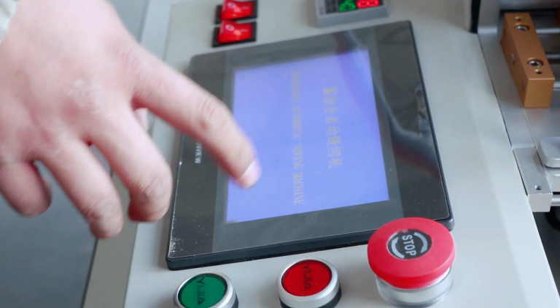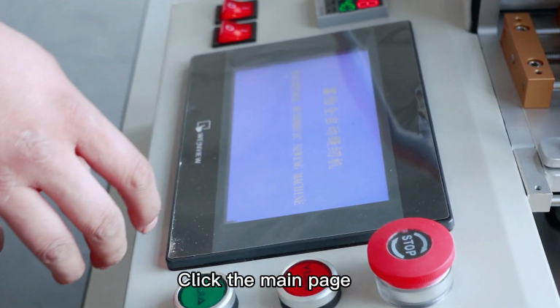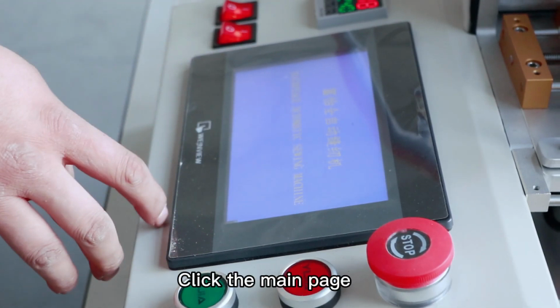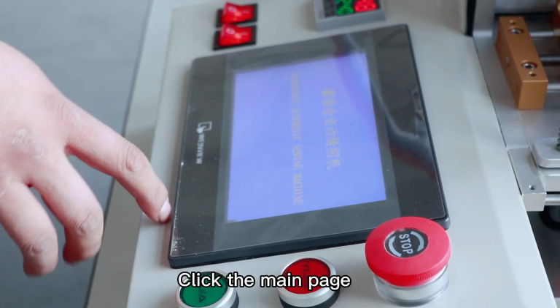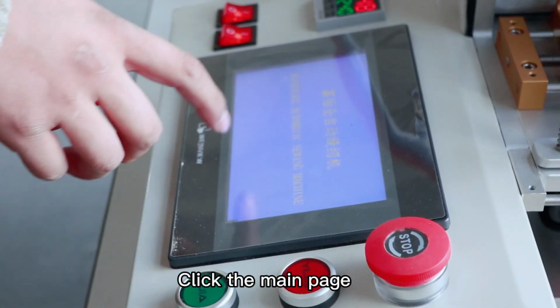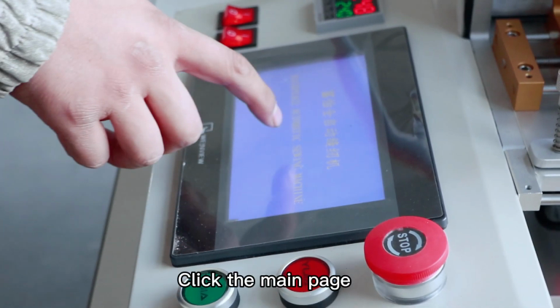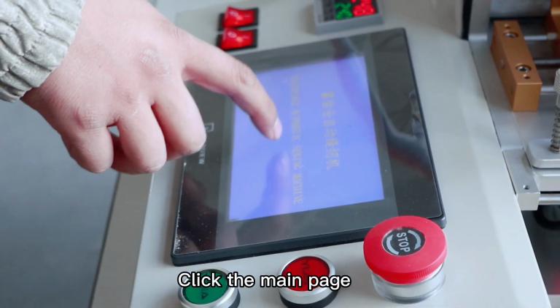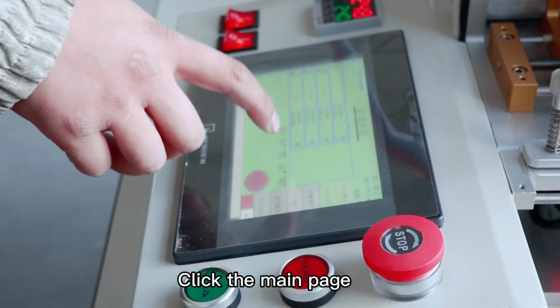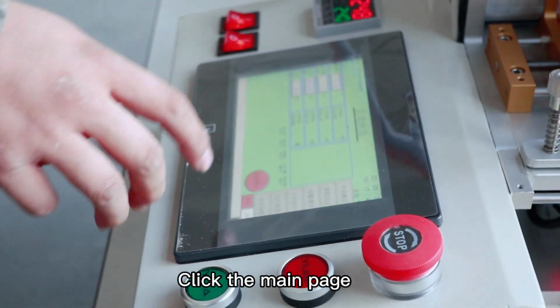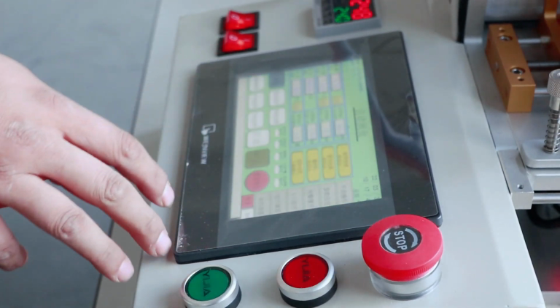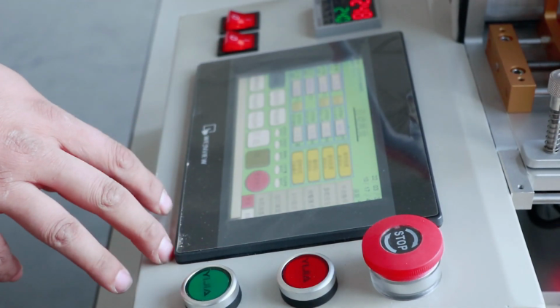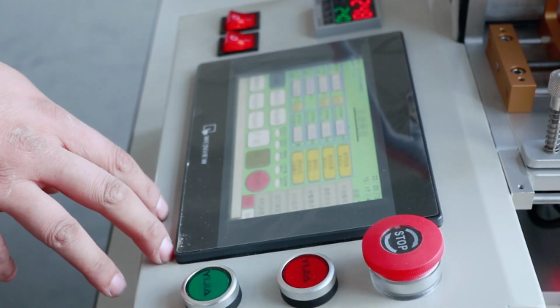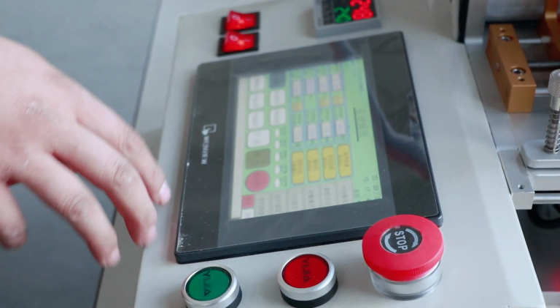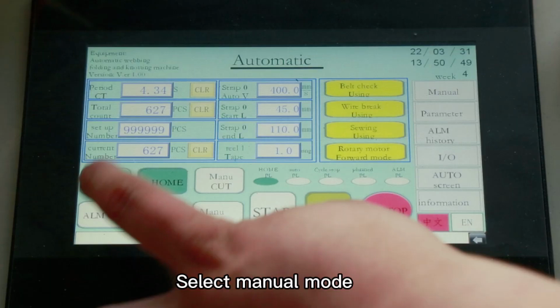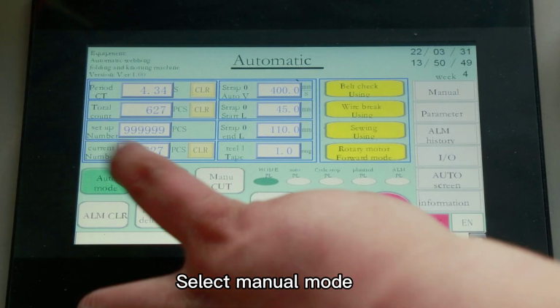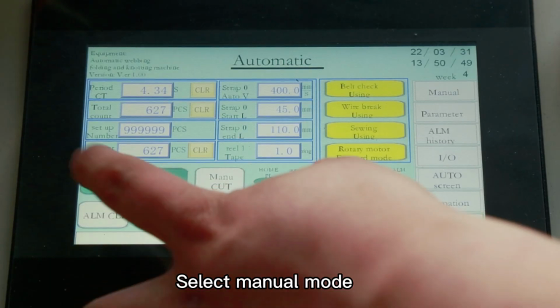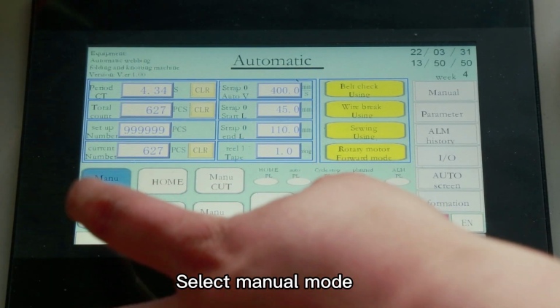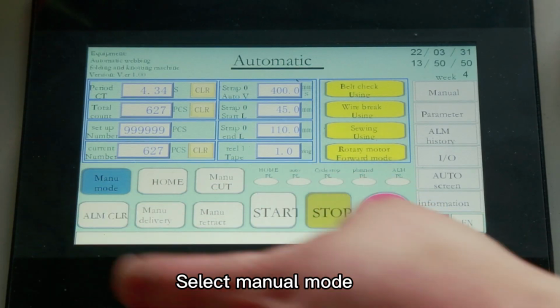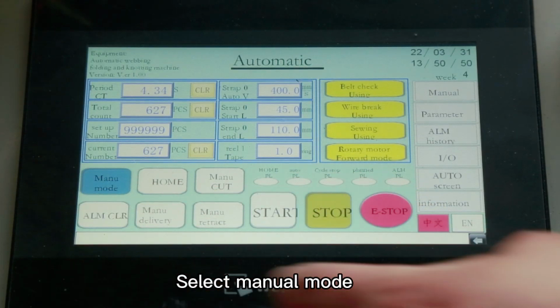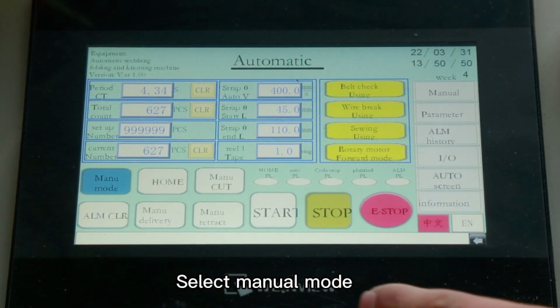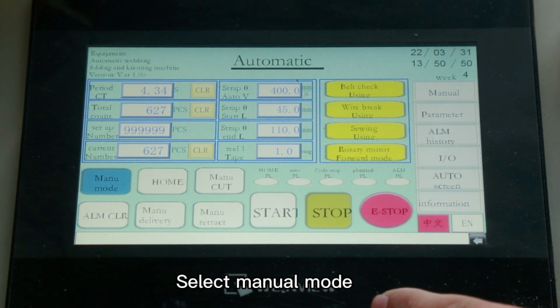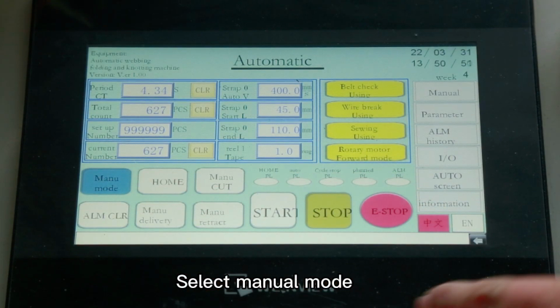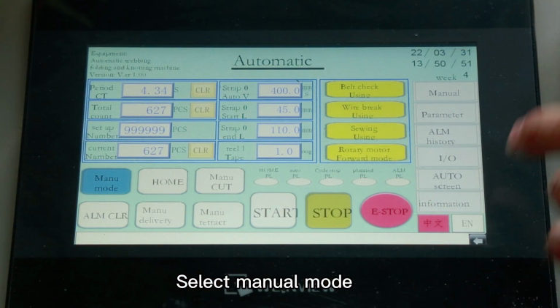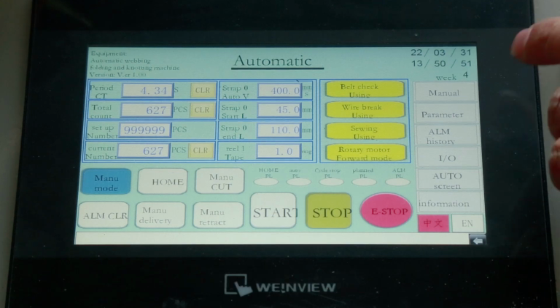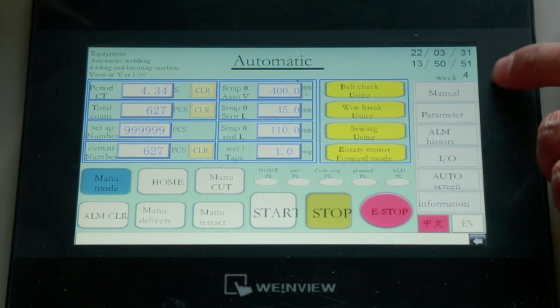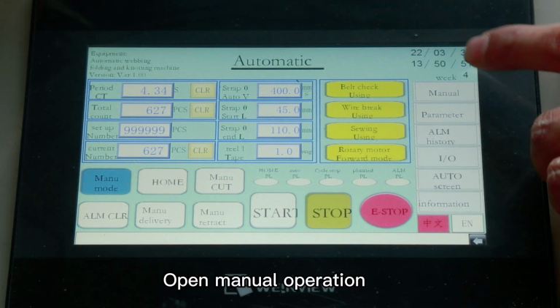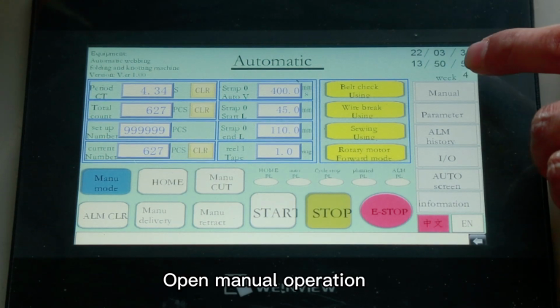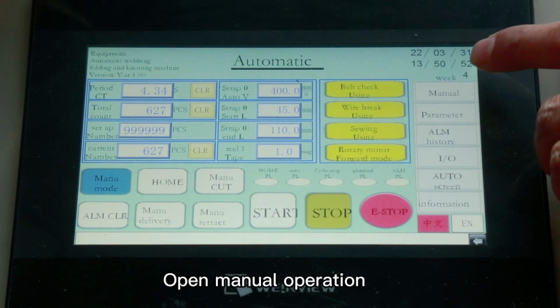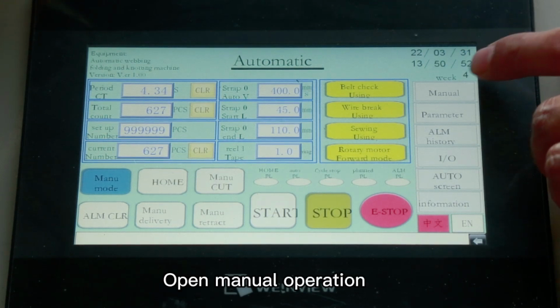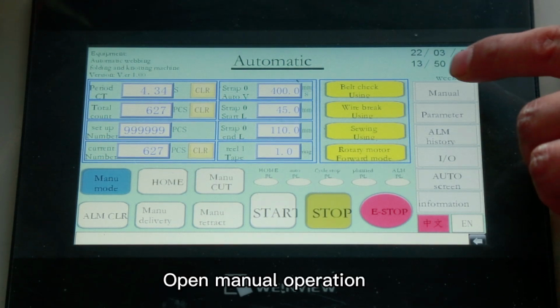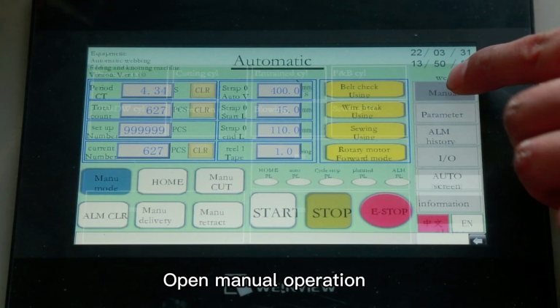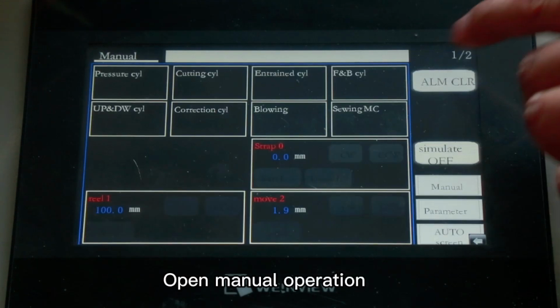Click the main page. Select manual mode. Open manual operation.